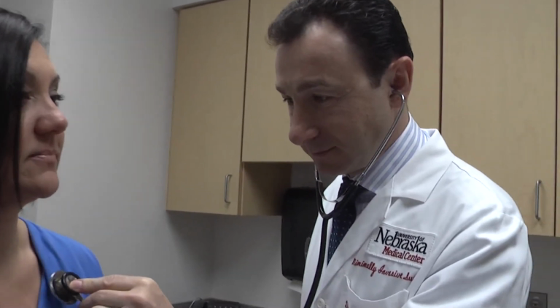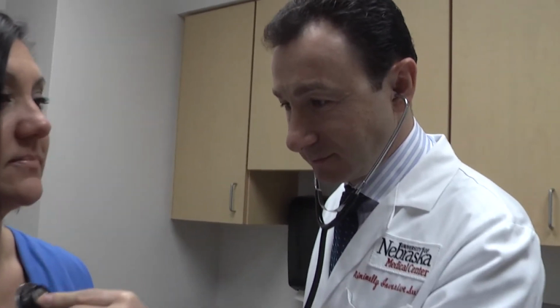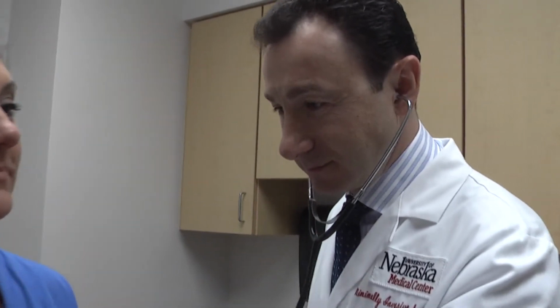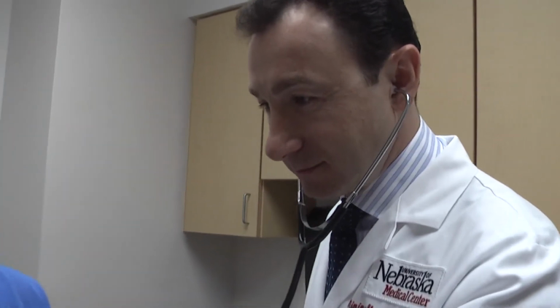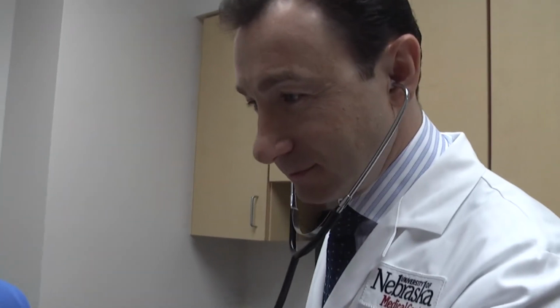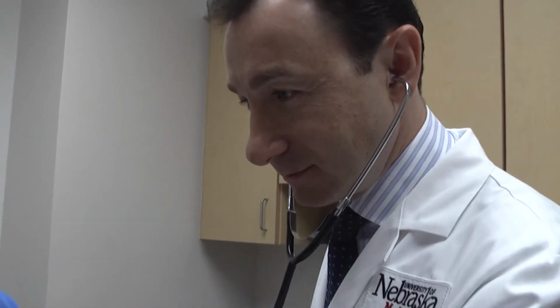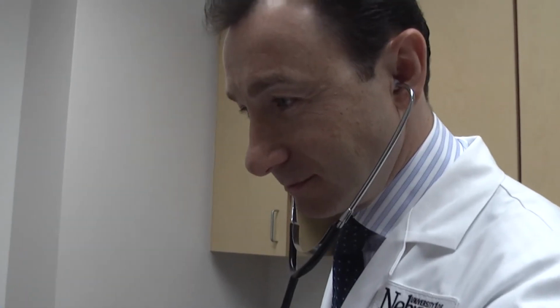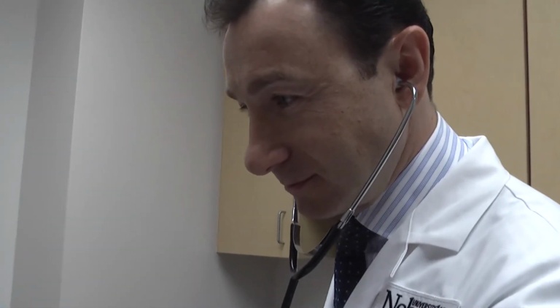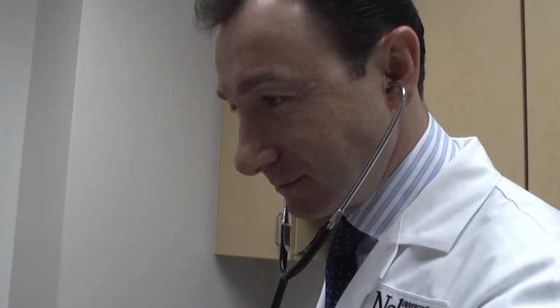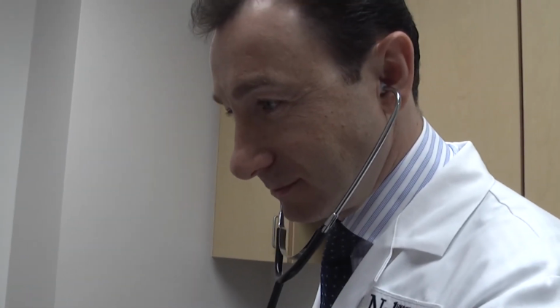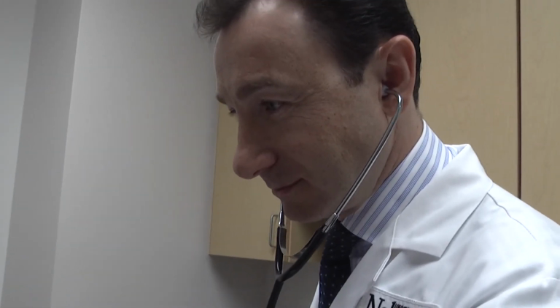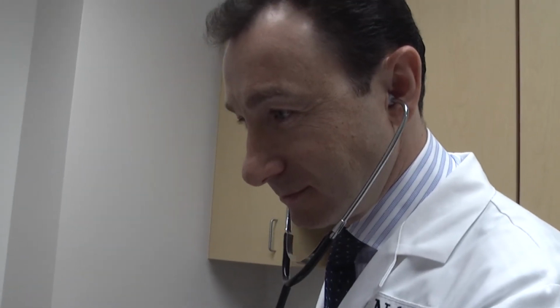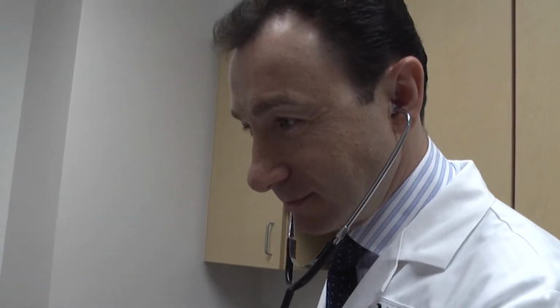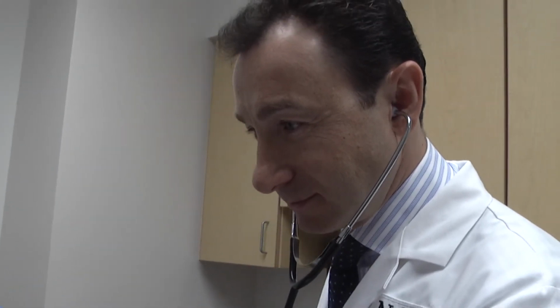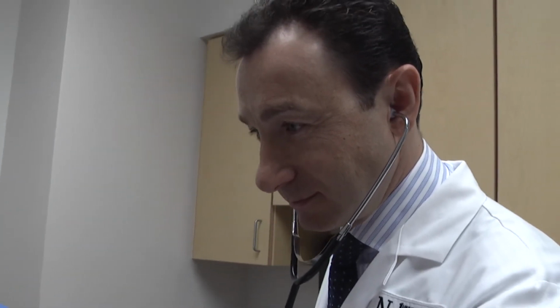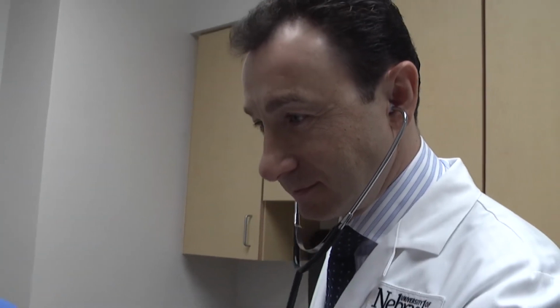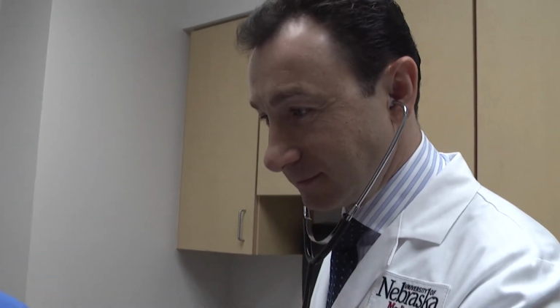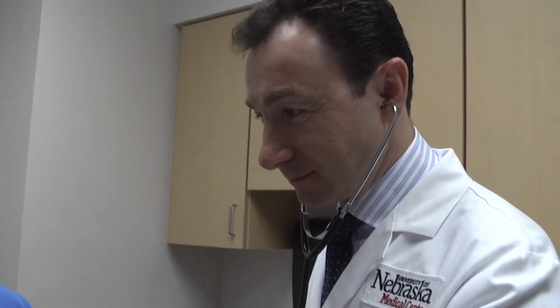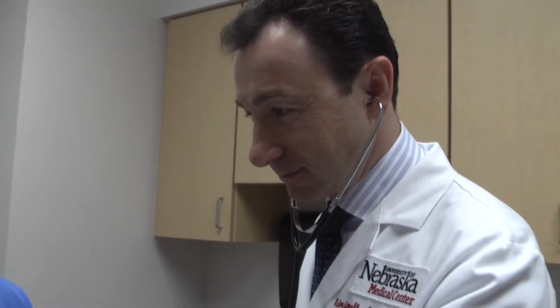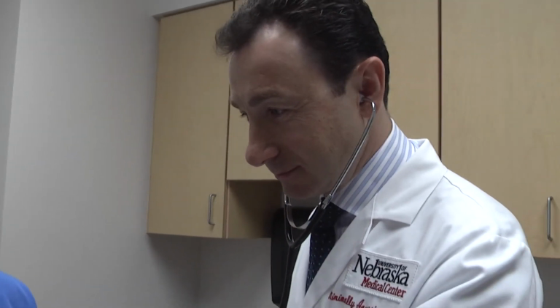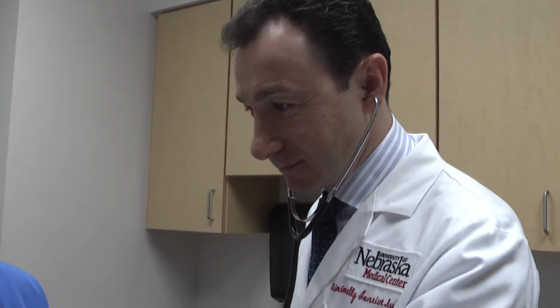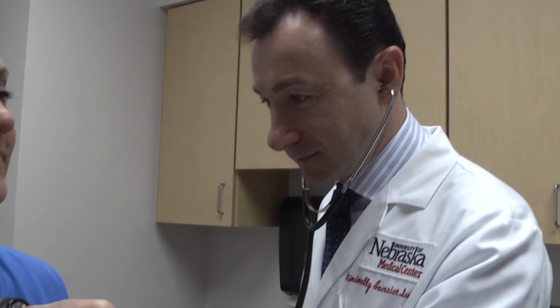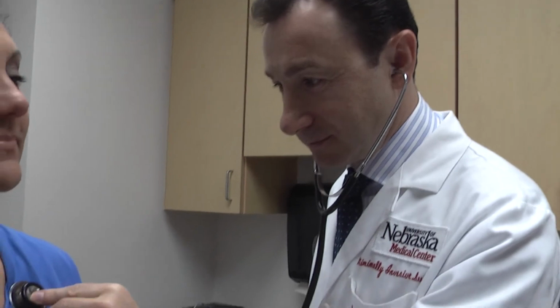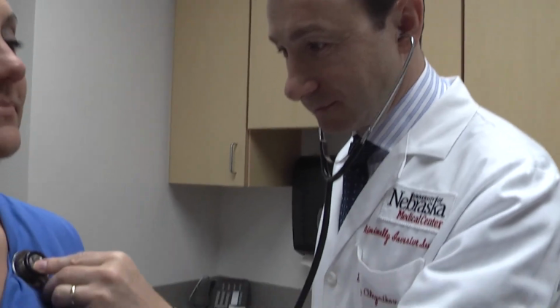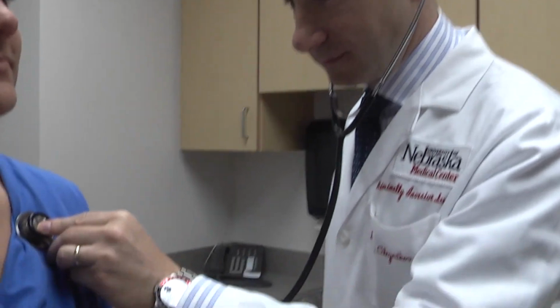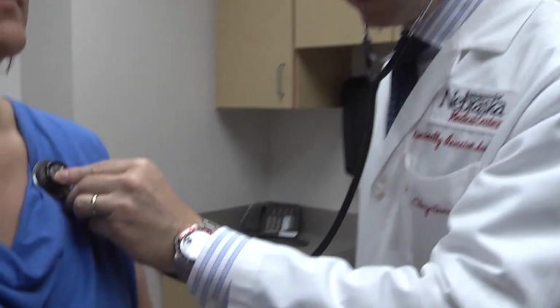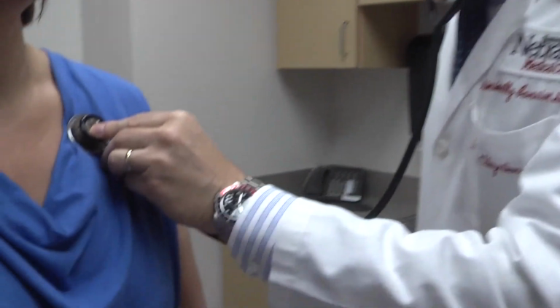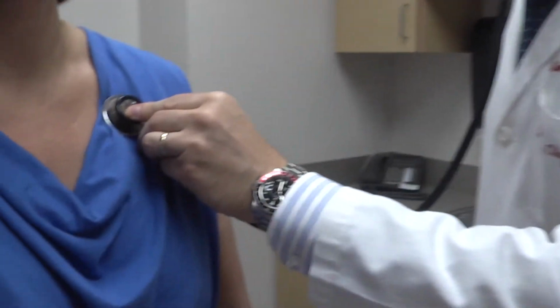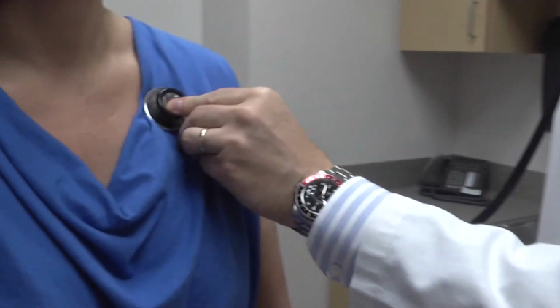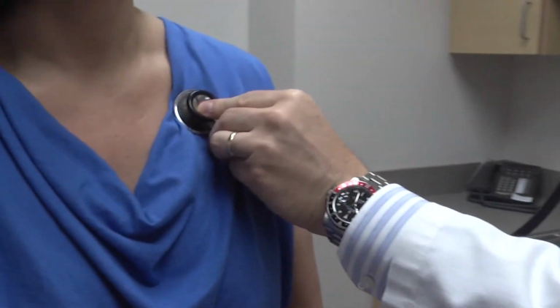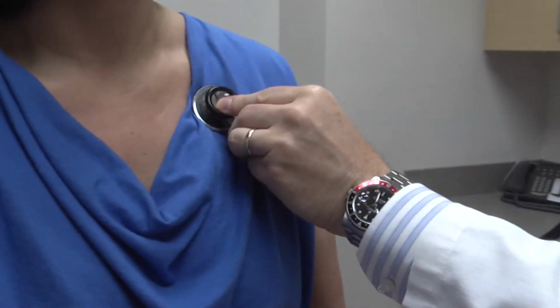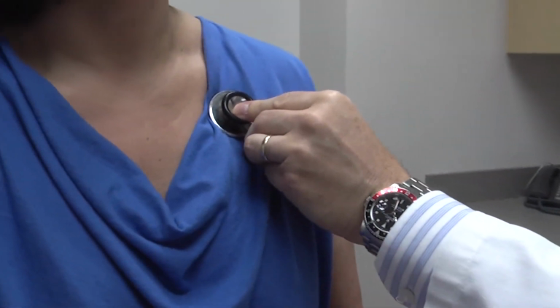Oftentimes, the only way to make the determination is for the doctor to examine you and perform blood tests as well as x-rays.